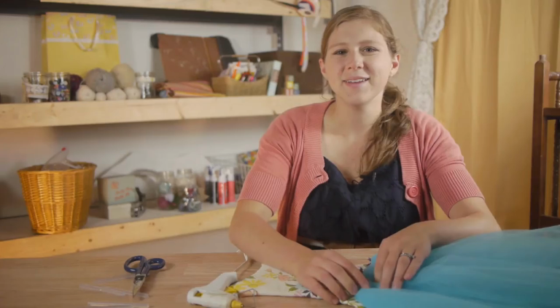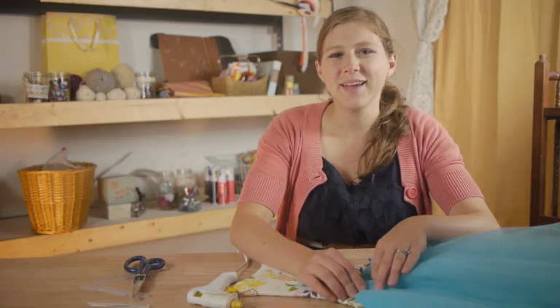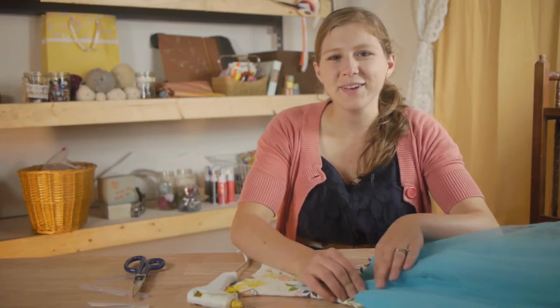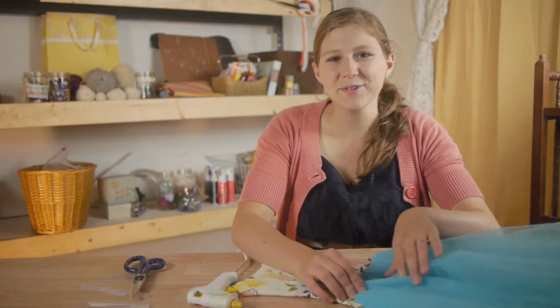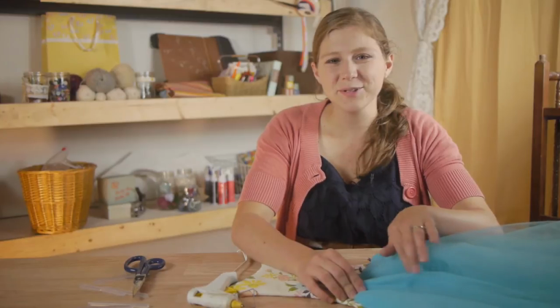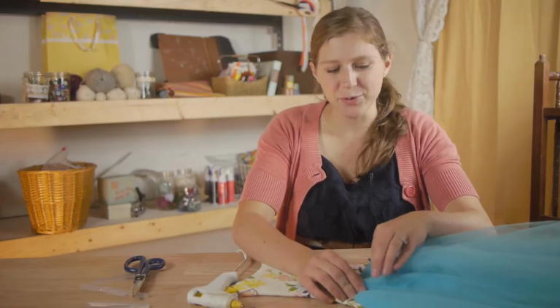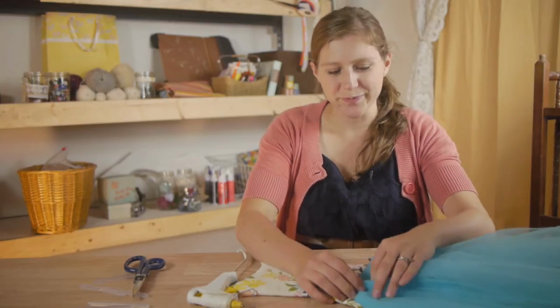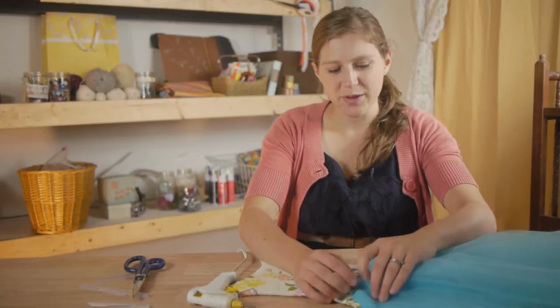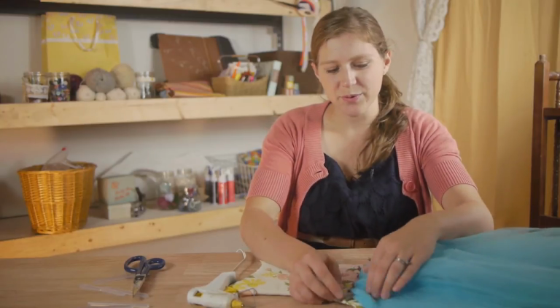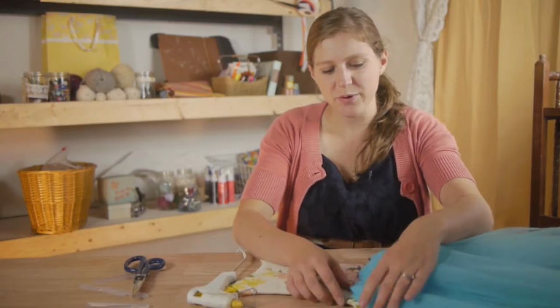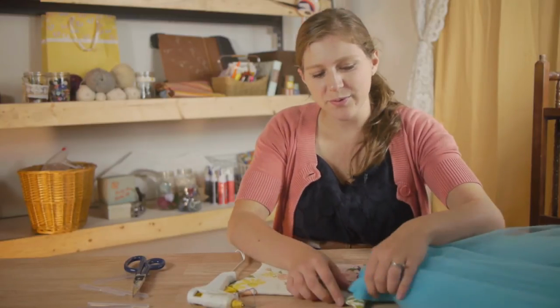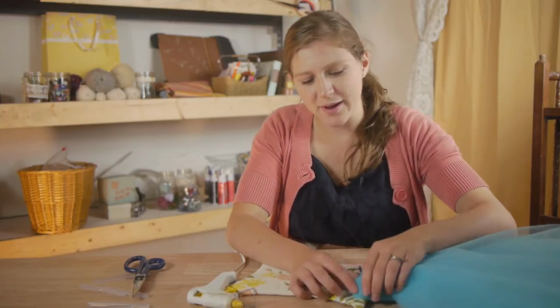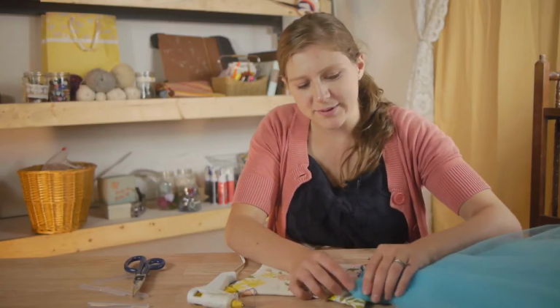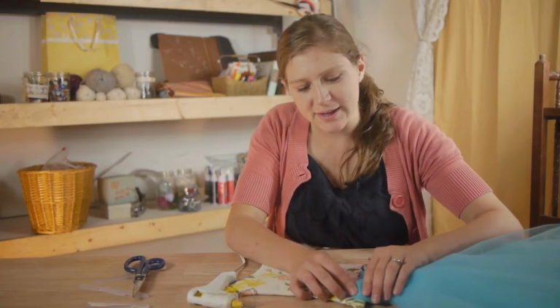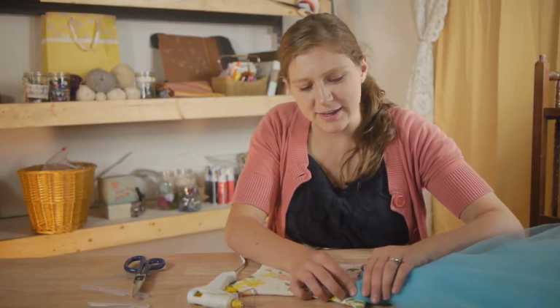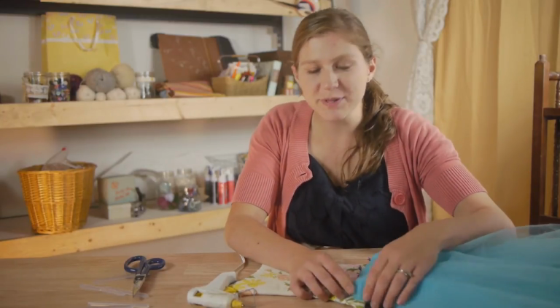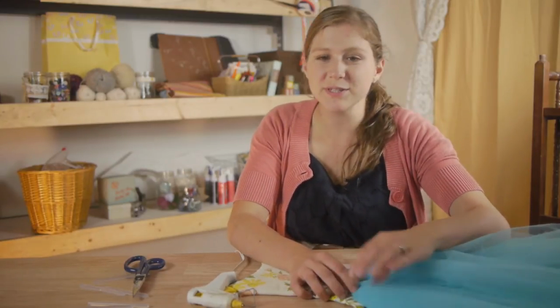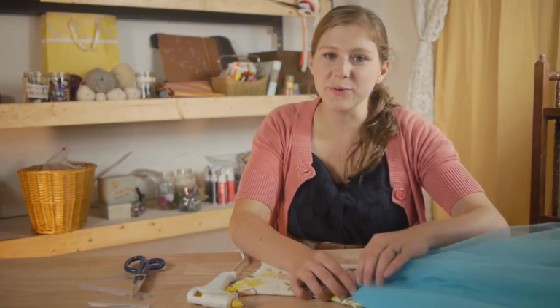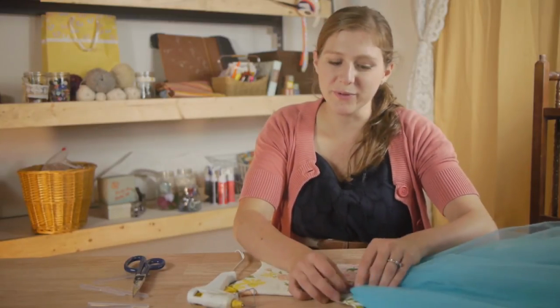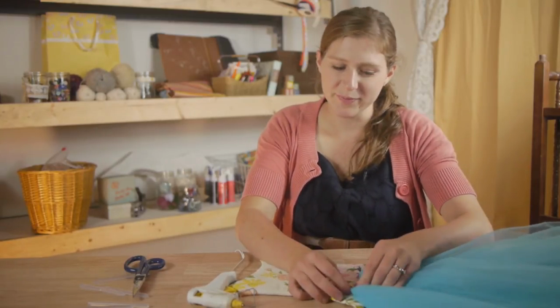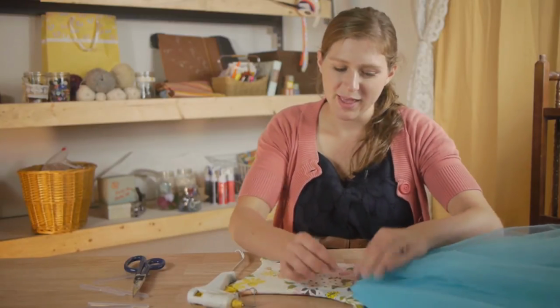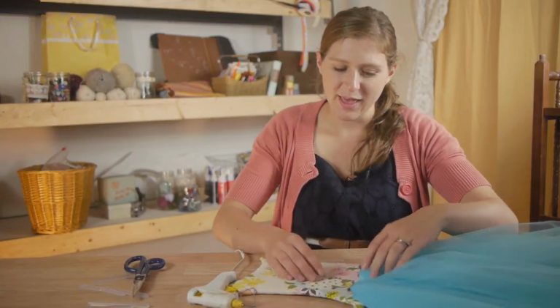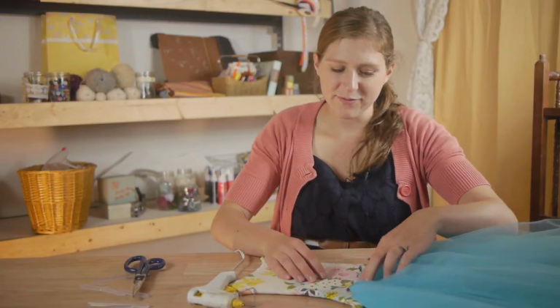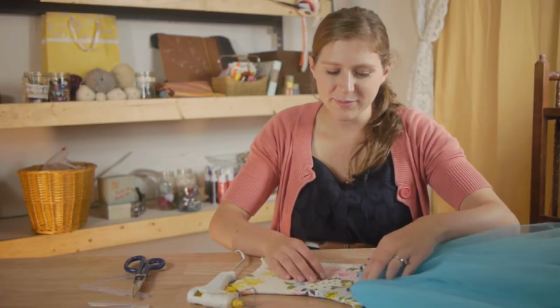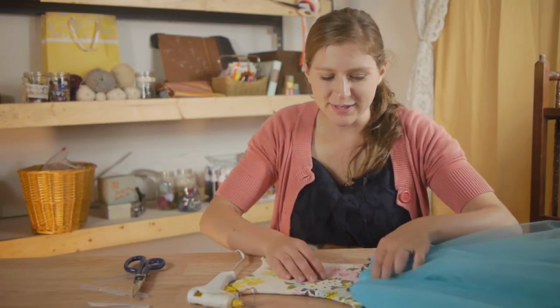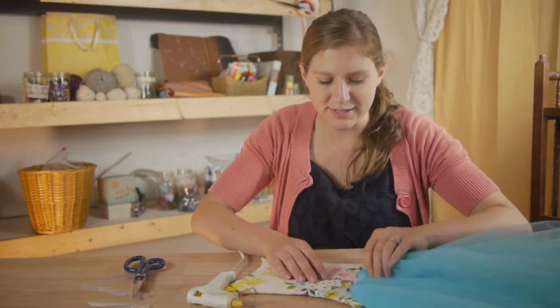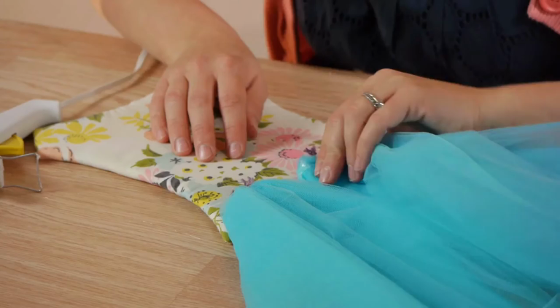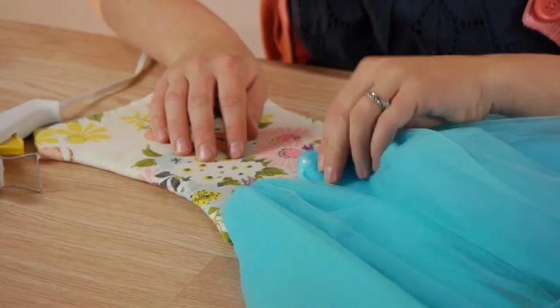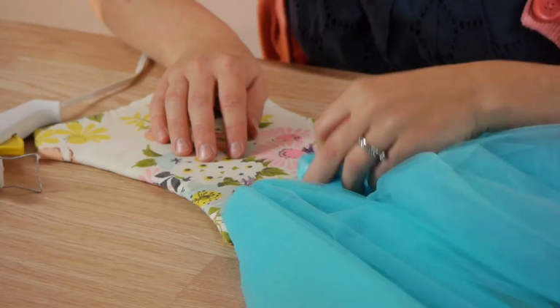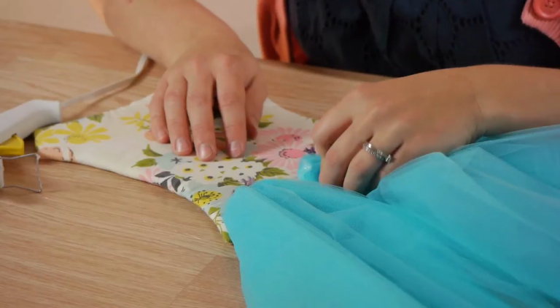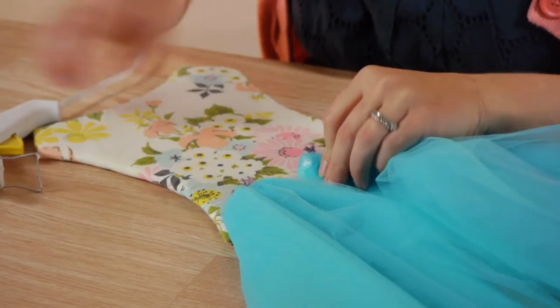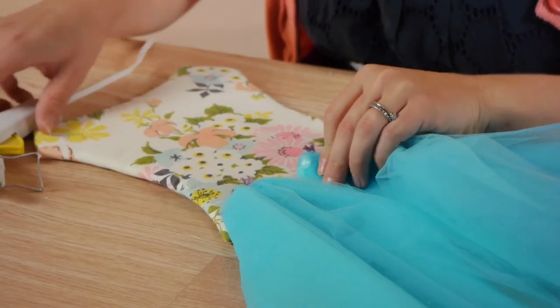Now that your glue is cooled, you want to go around each piece of tulle and find places where it needs extra glue.